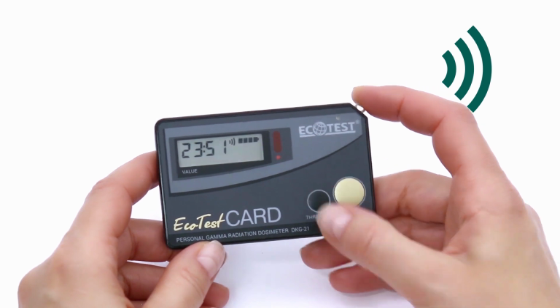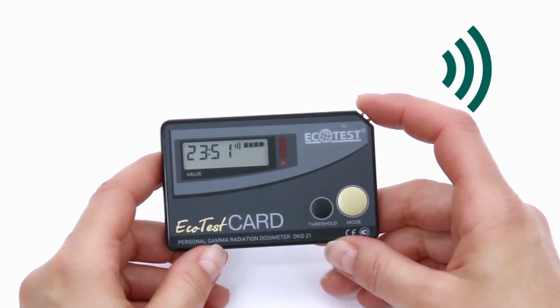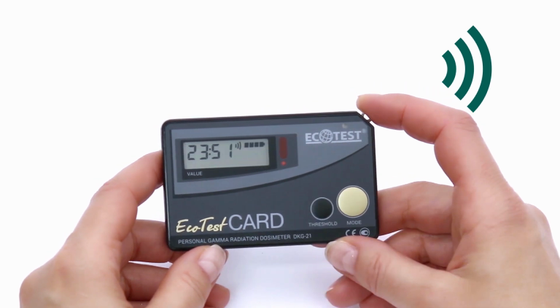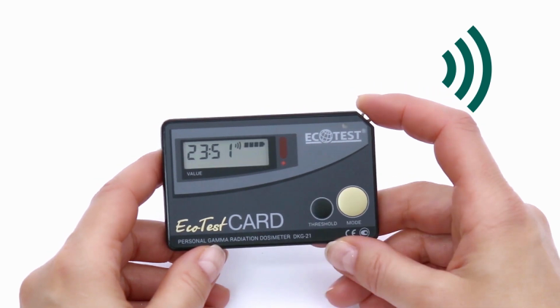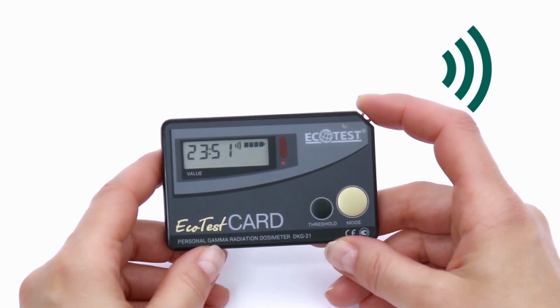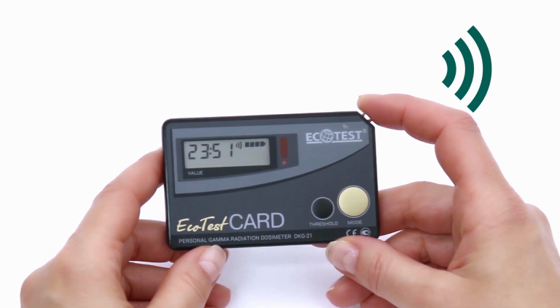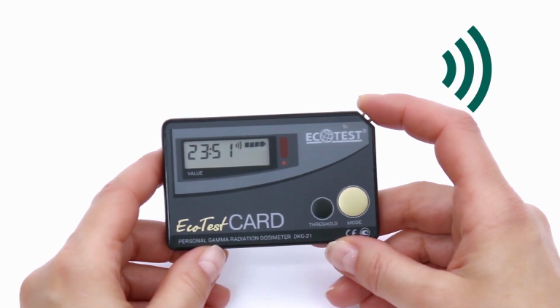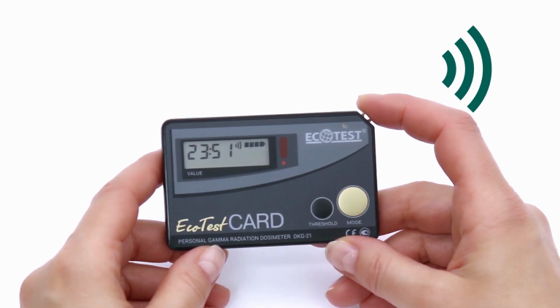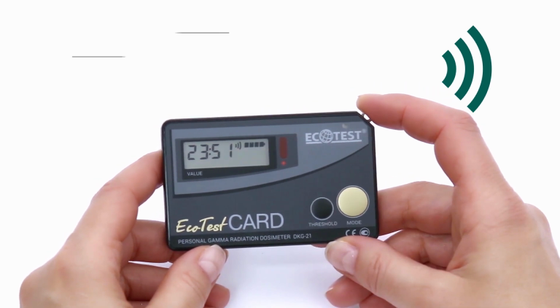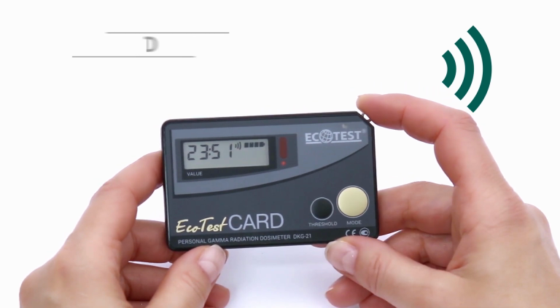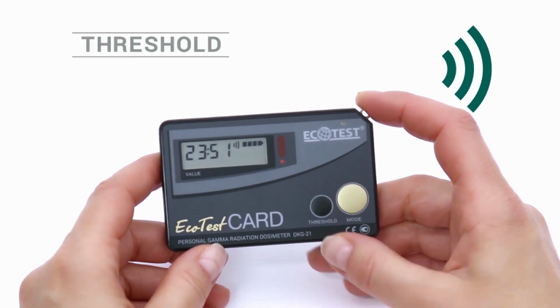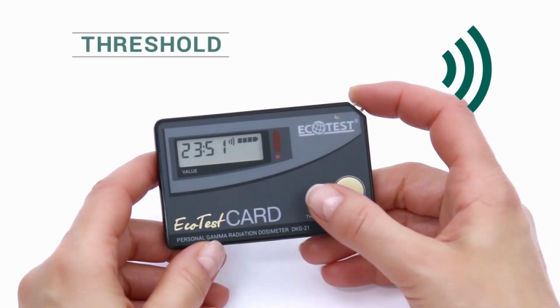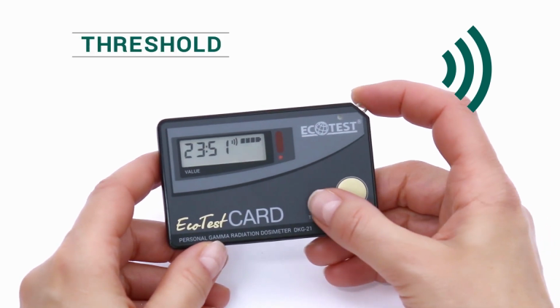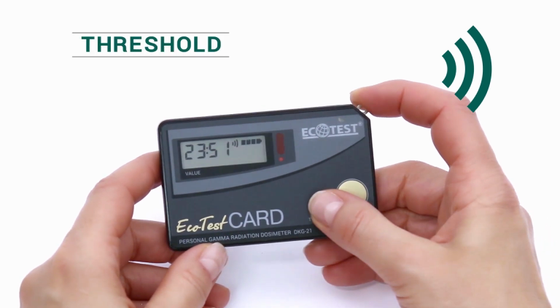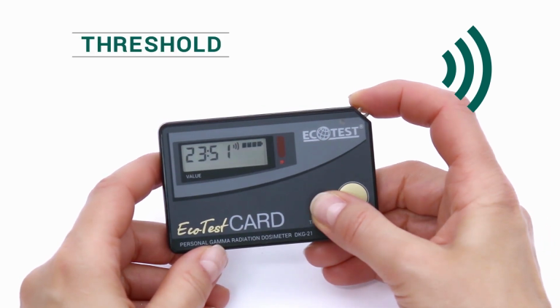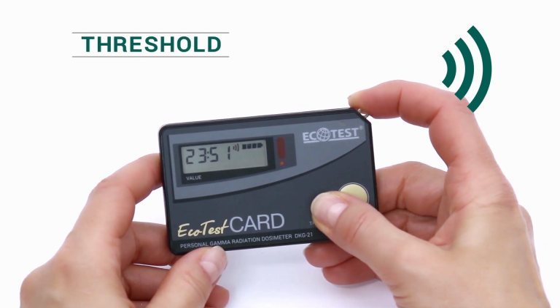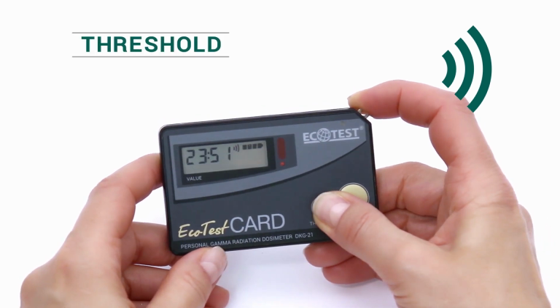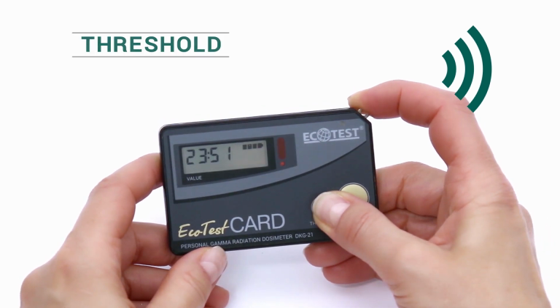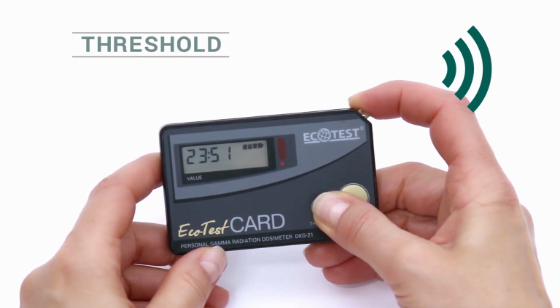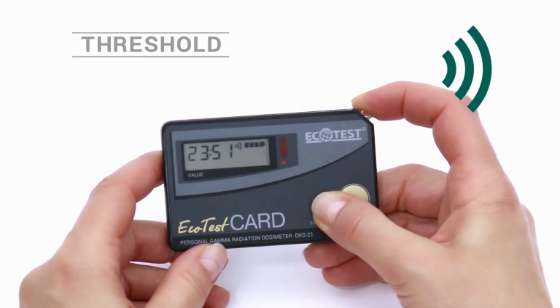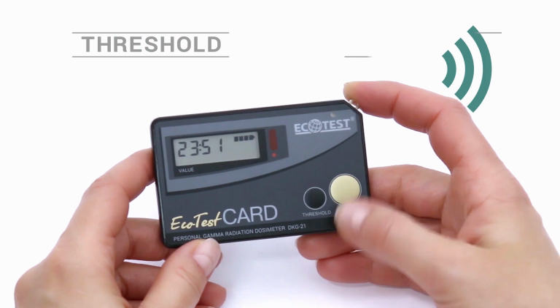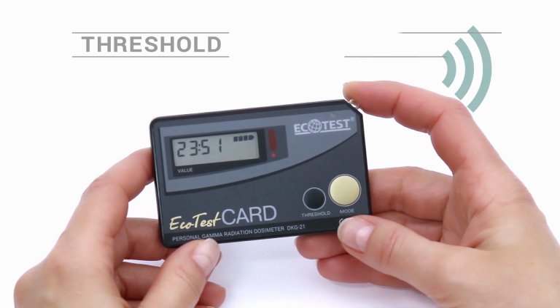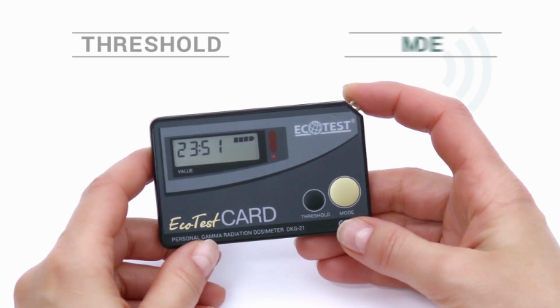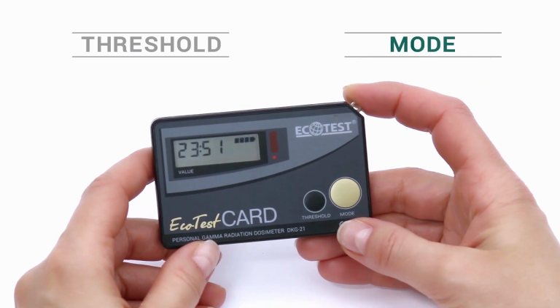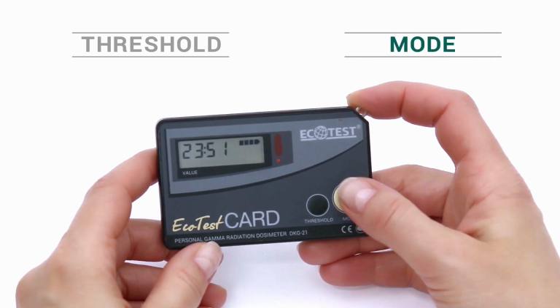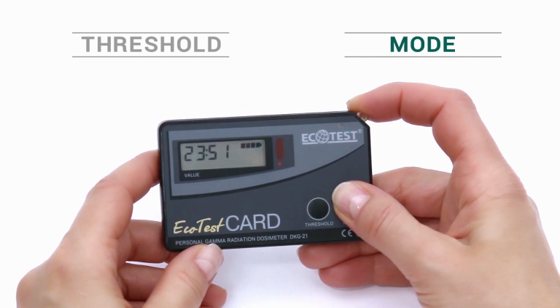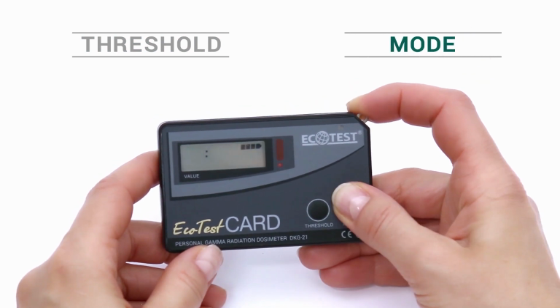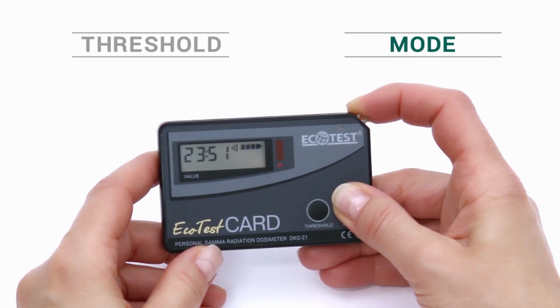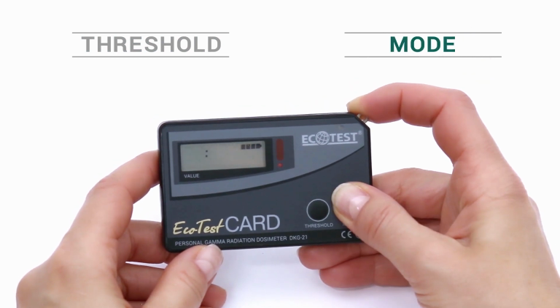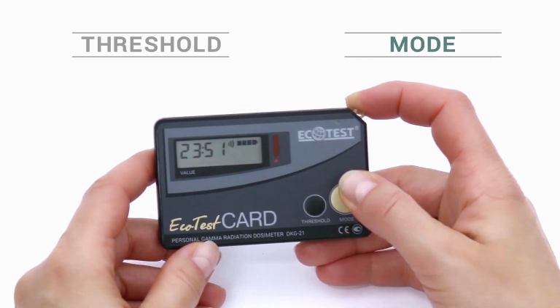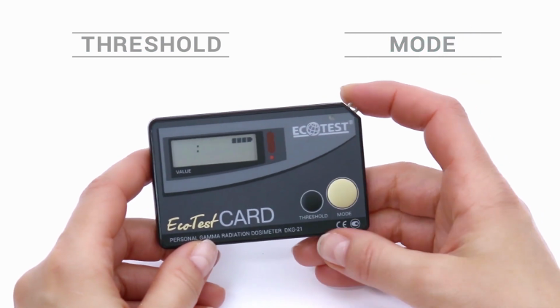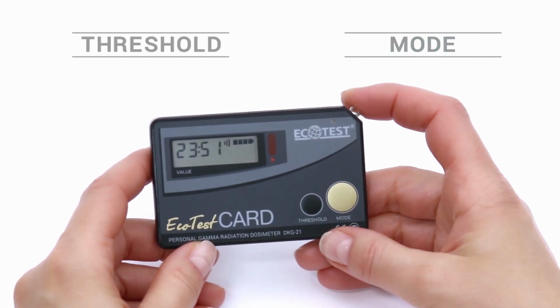How to switch off the alarm clock: press Threshold until the audio symbol disappears. Use the Mode button to save these settings.